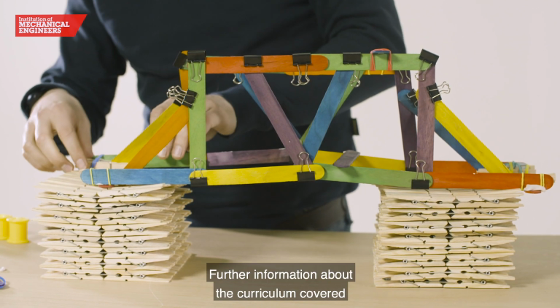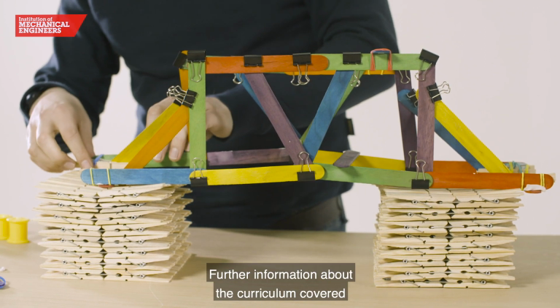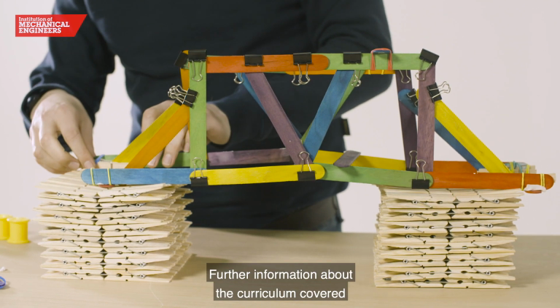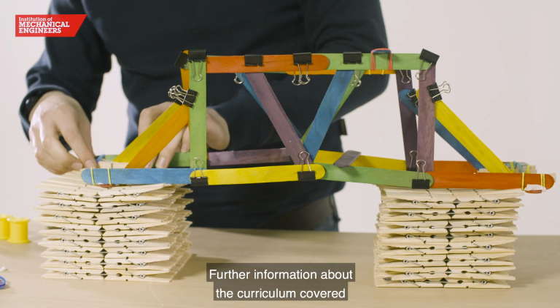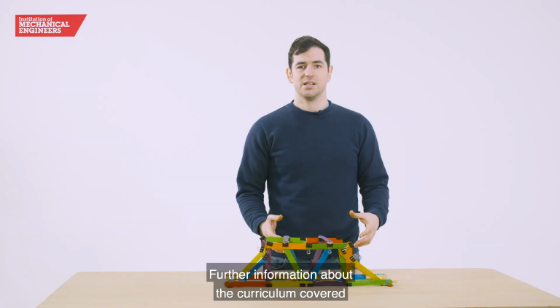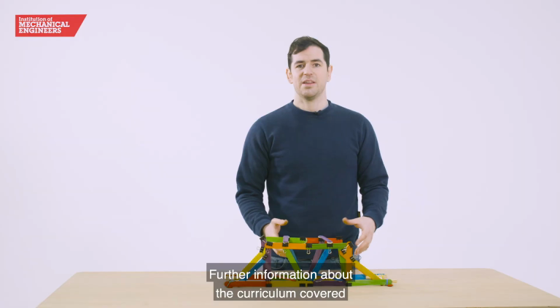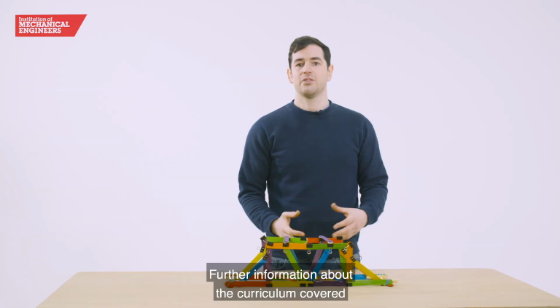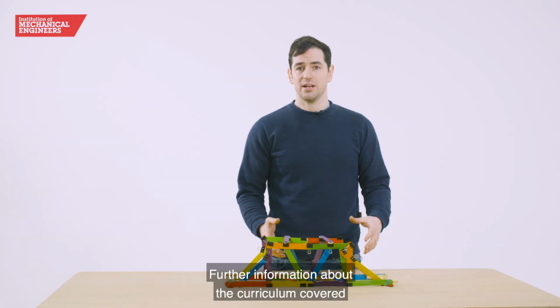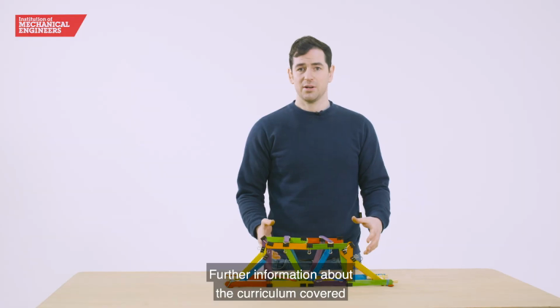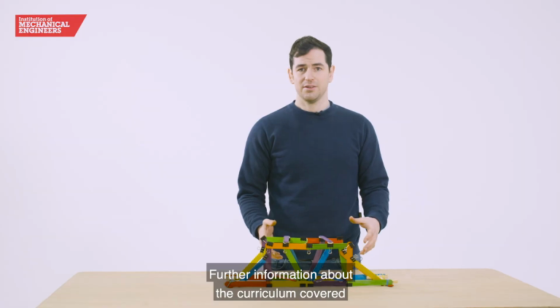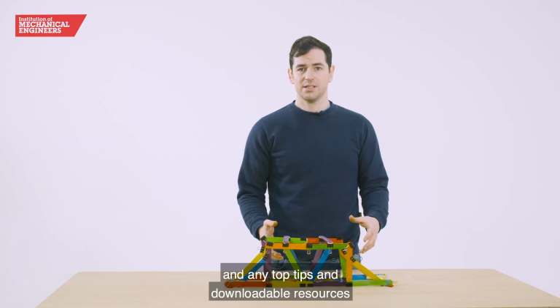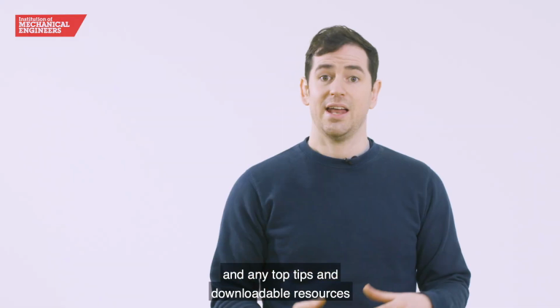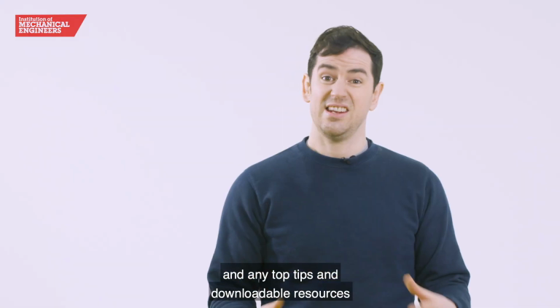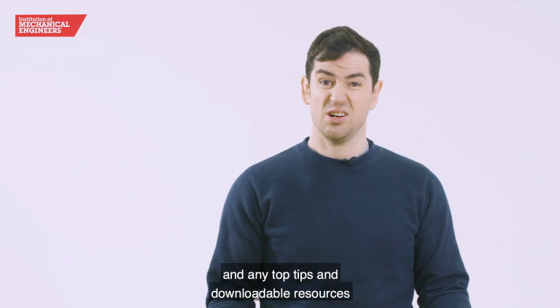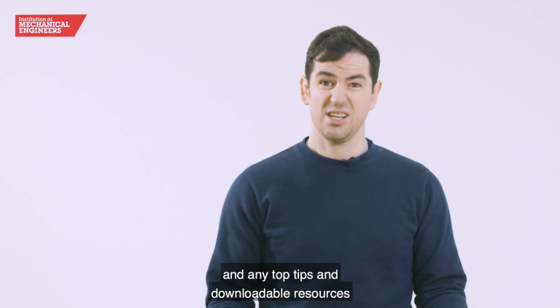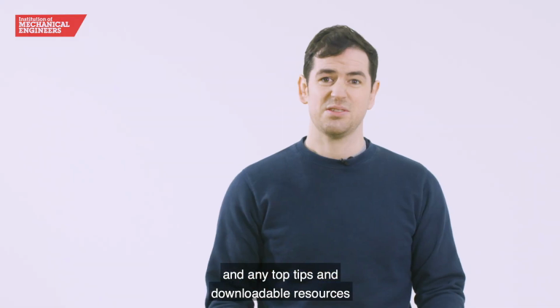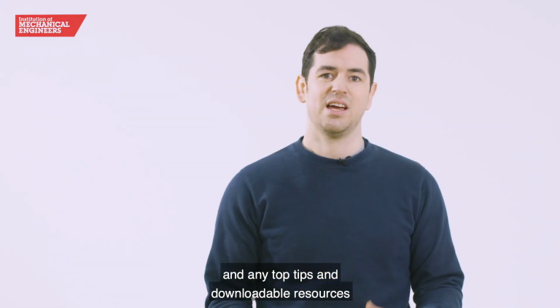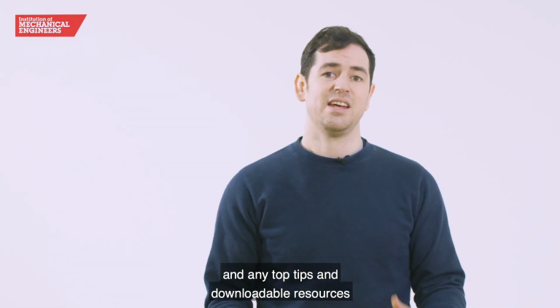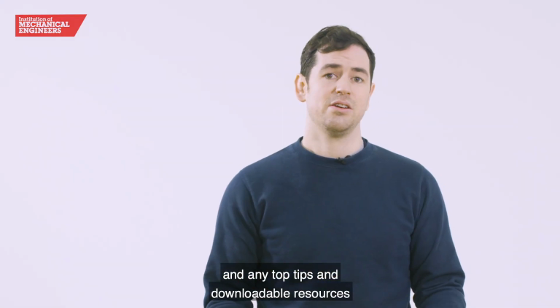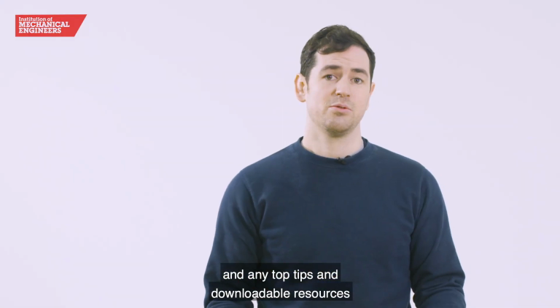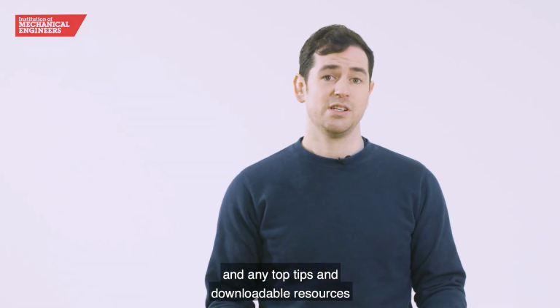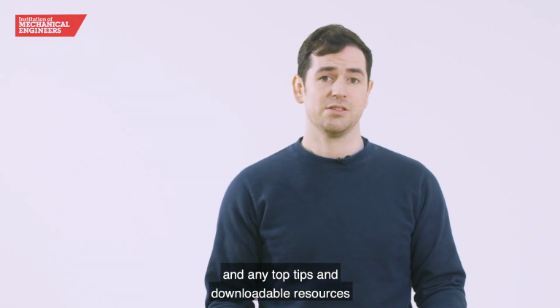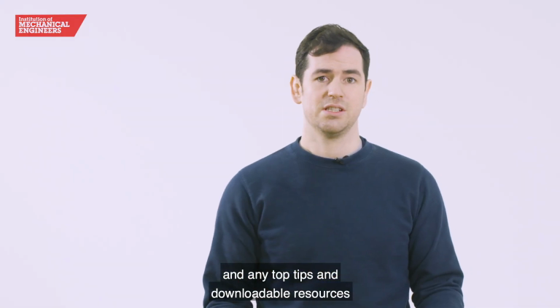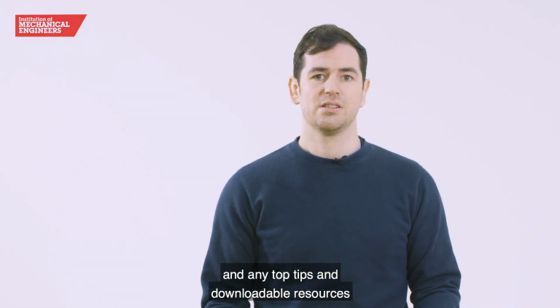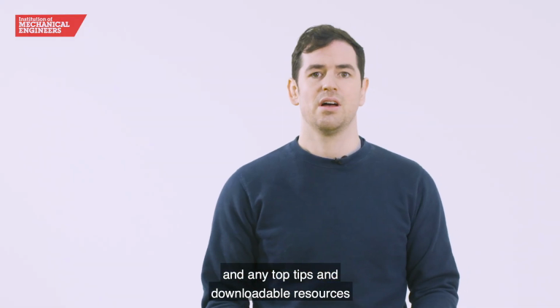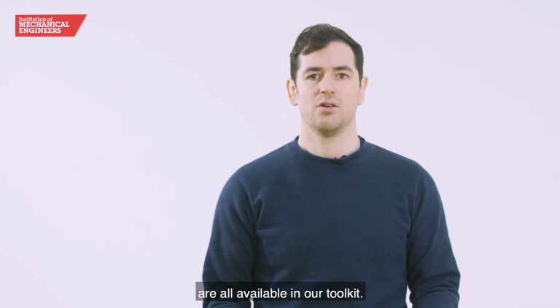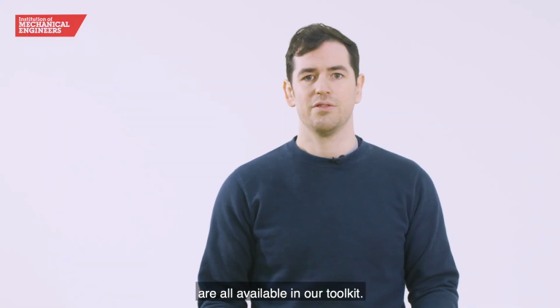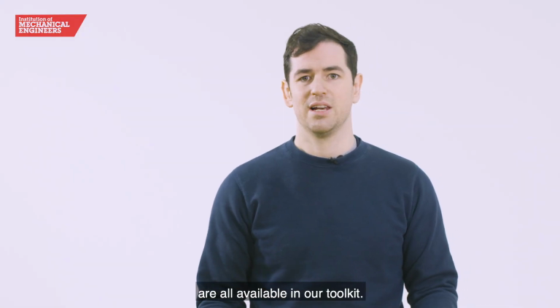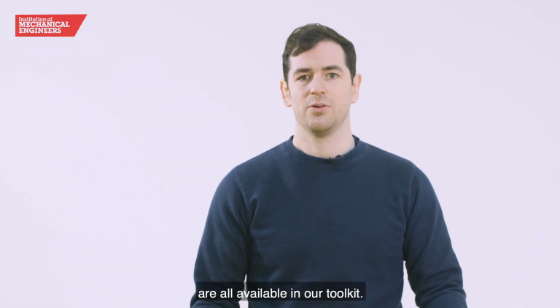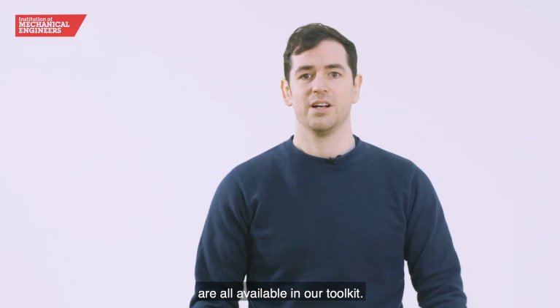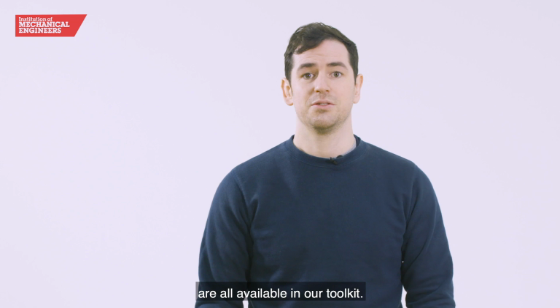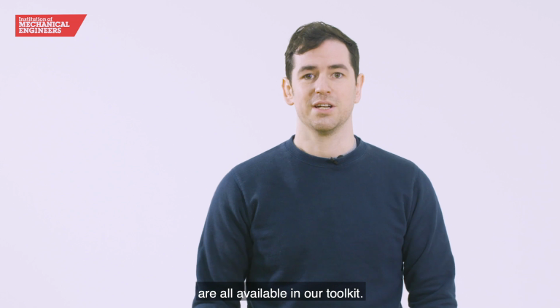Further information about the curriculum covered and any top tips and downloadable resources are all available in our toolkit.